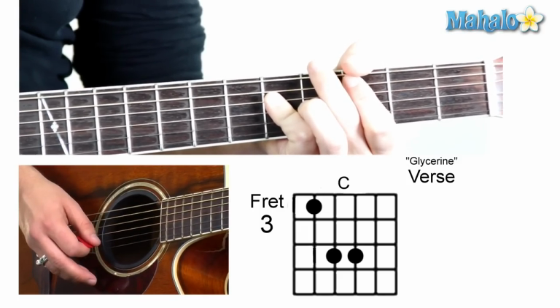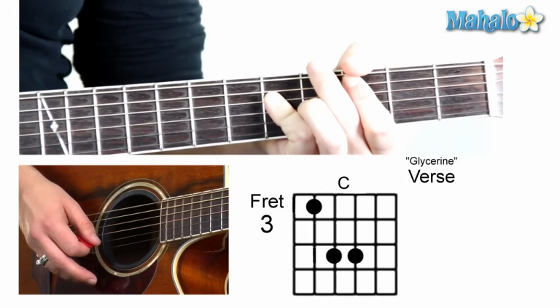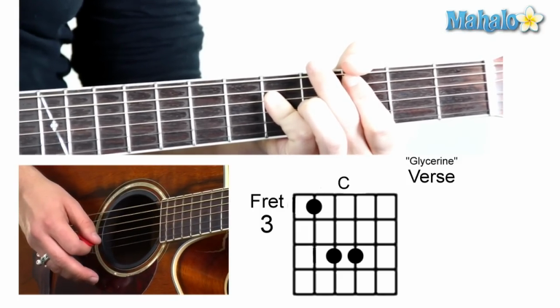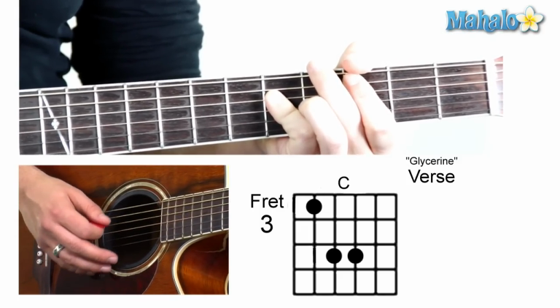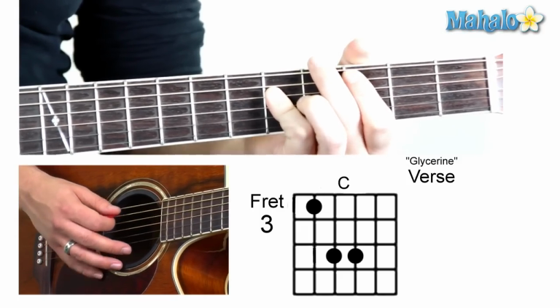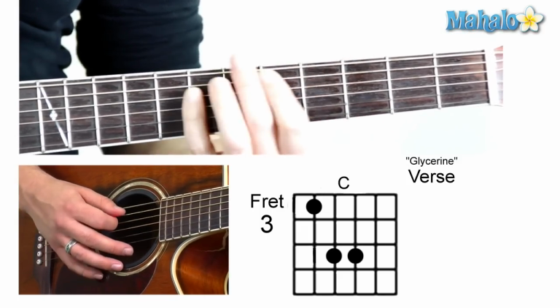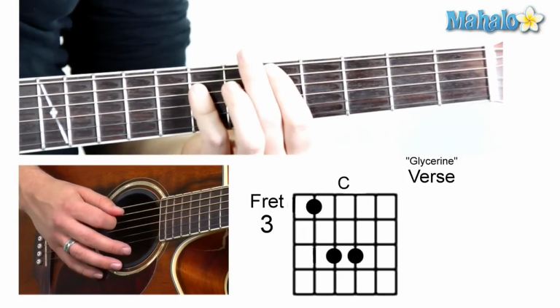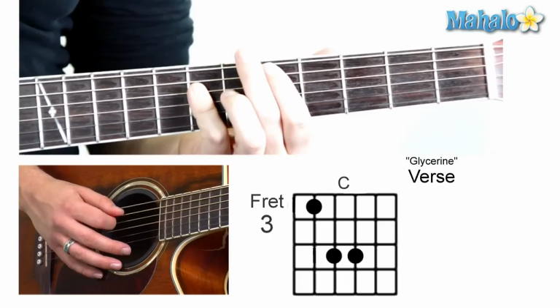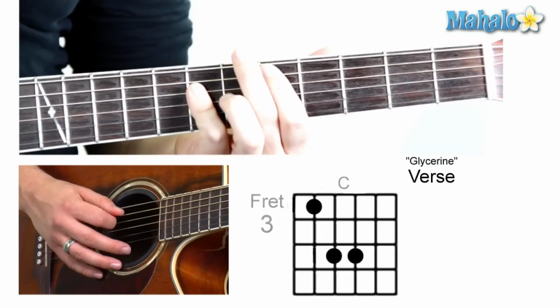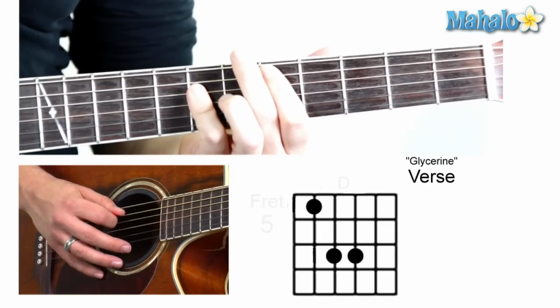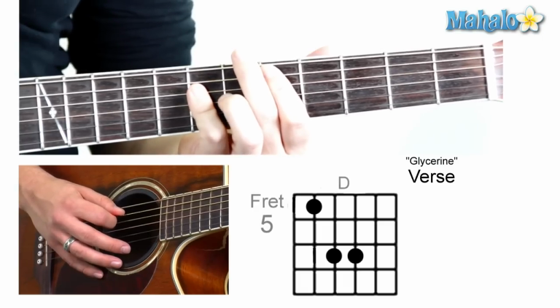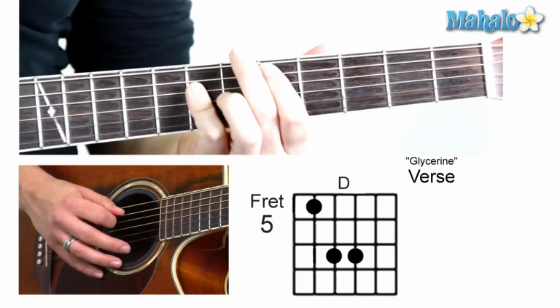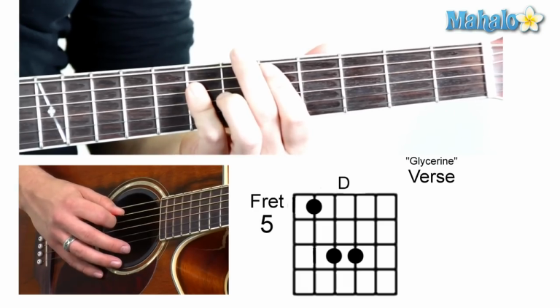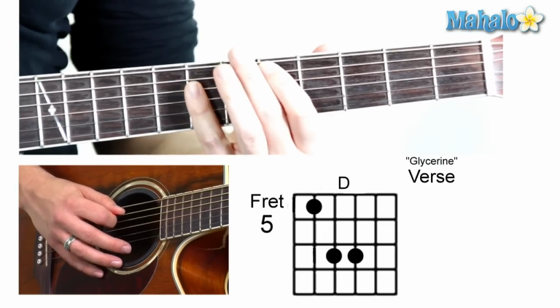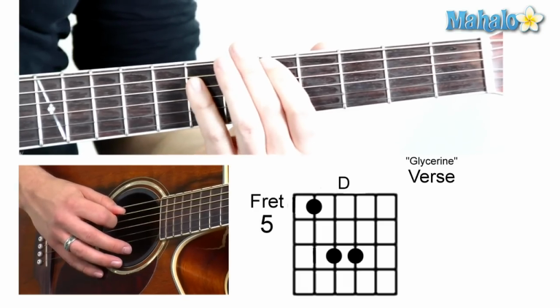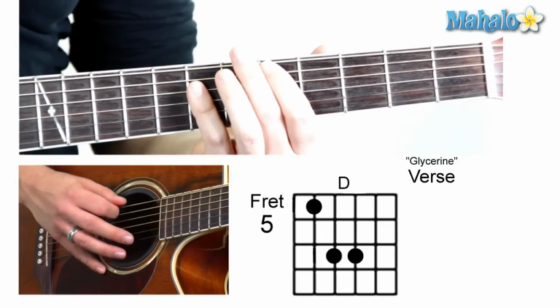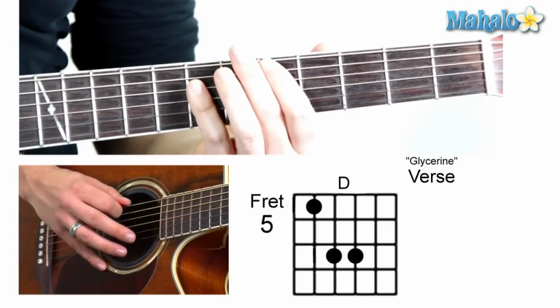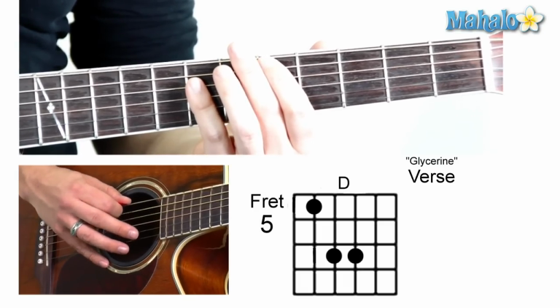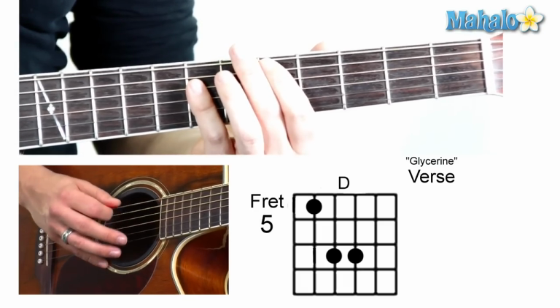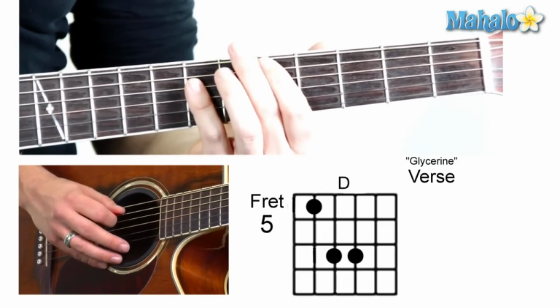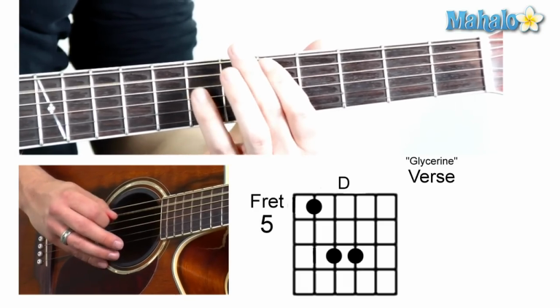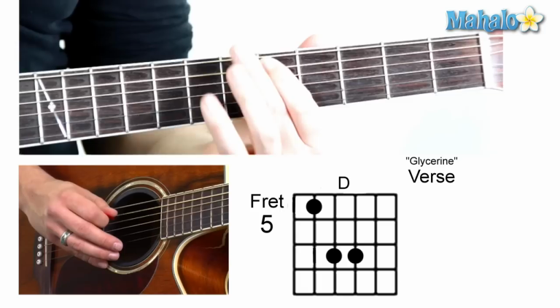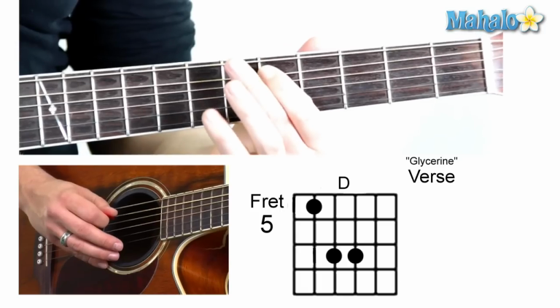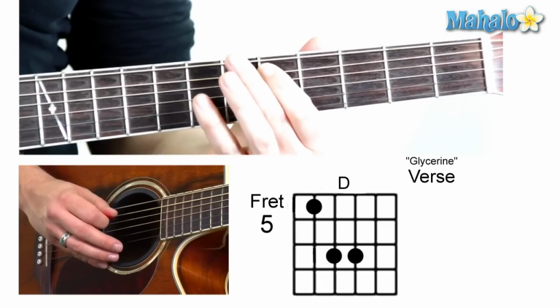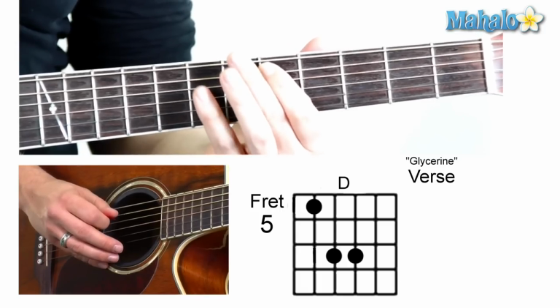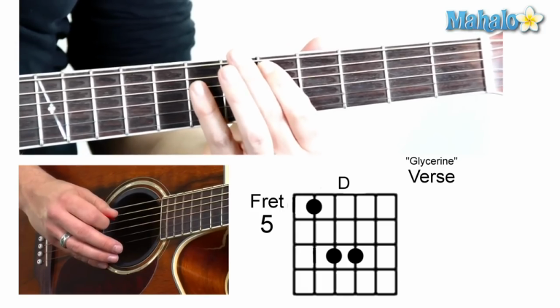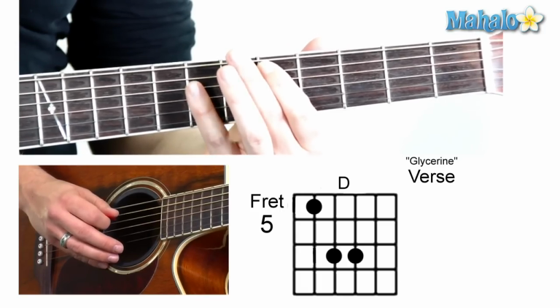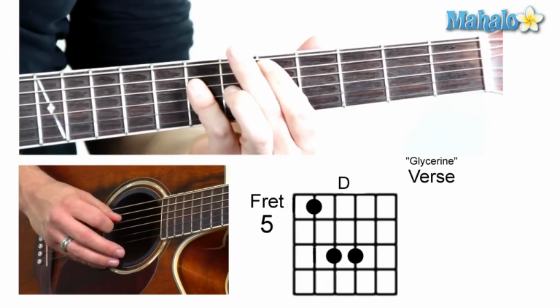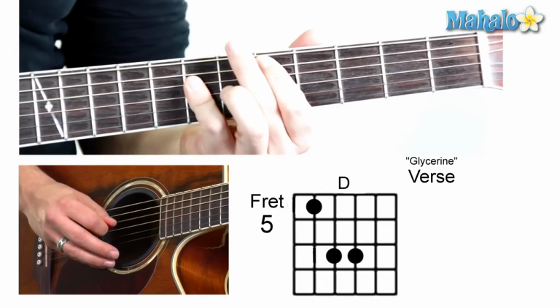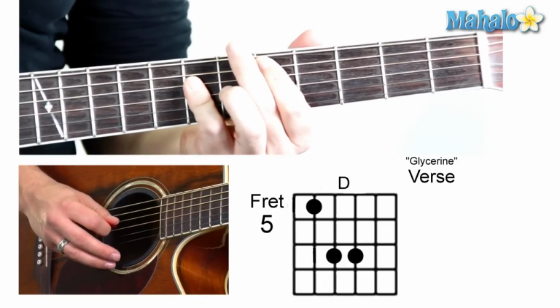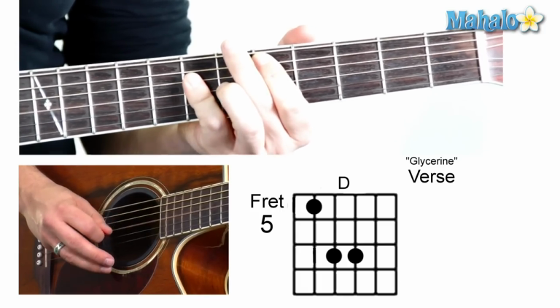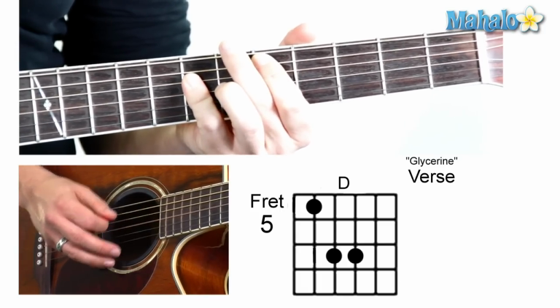Then we're going to scoot it up to a D on the fifth fret. So it's mute, five, seven, seven.